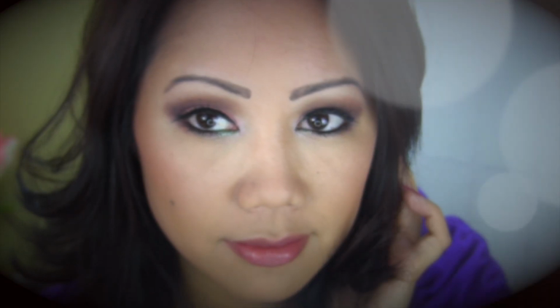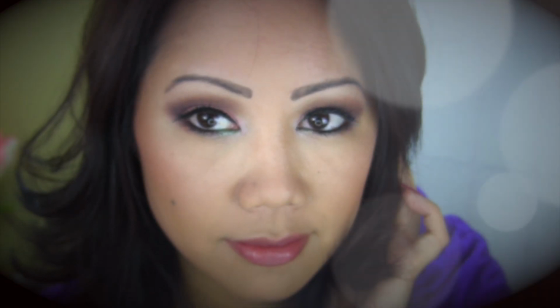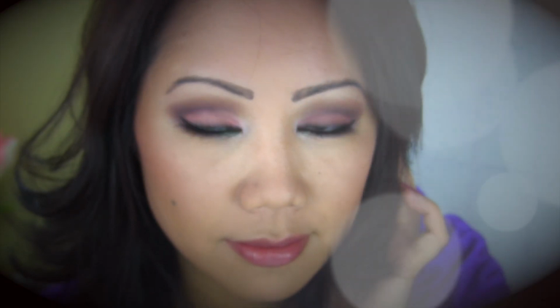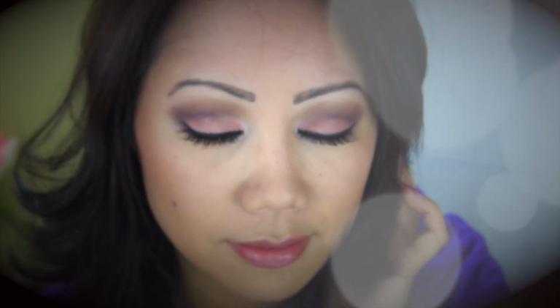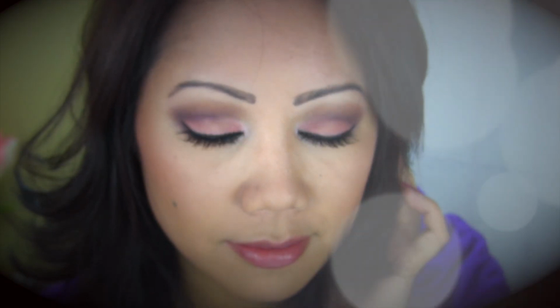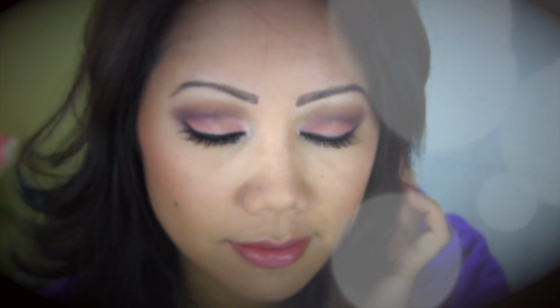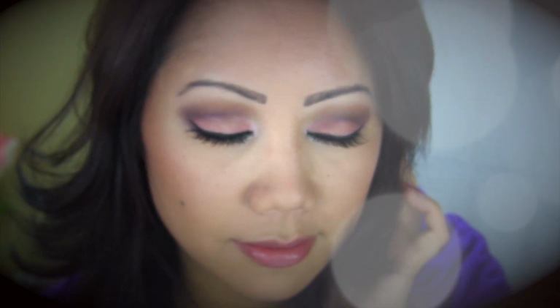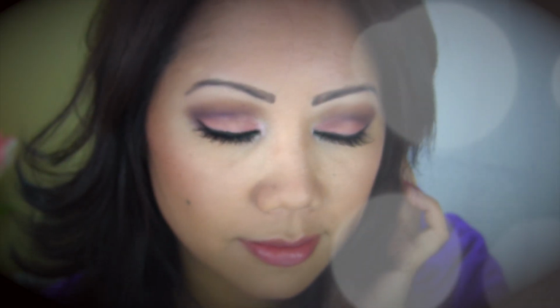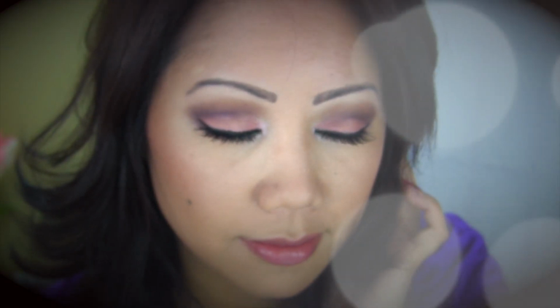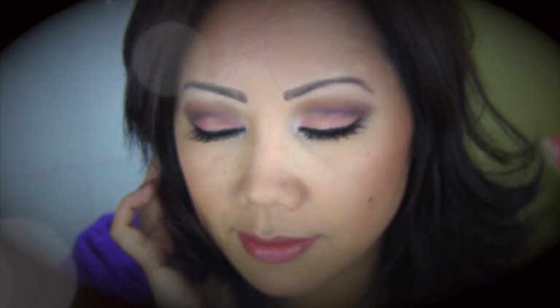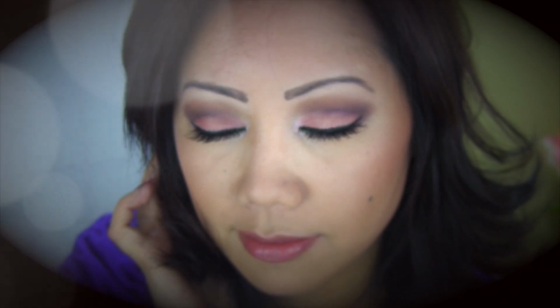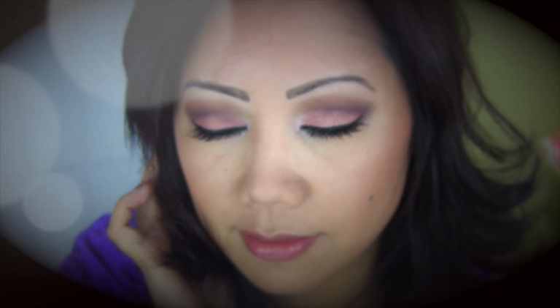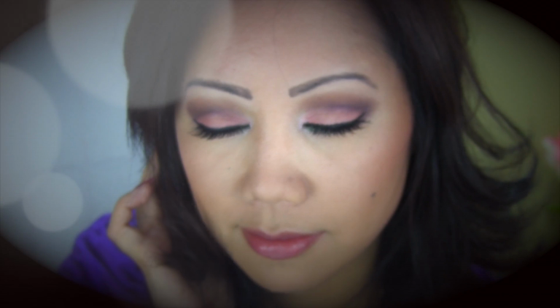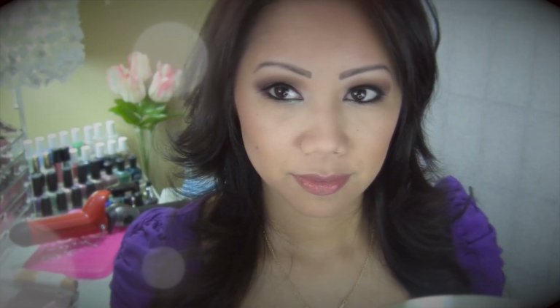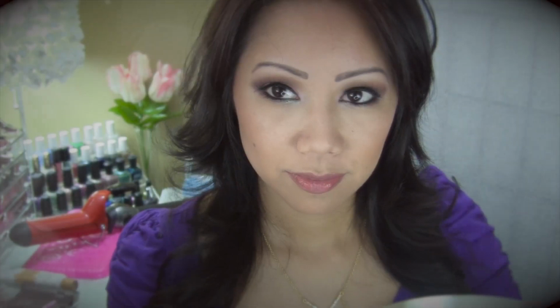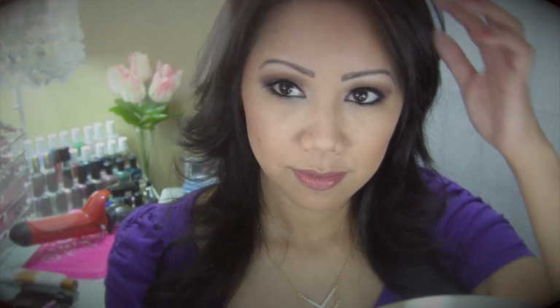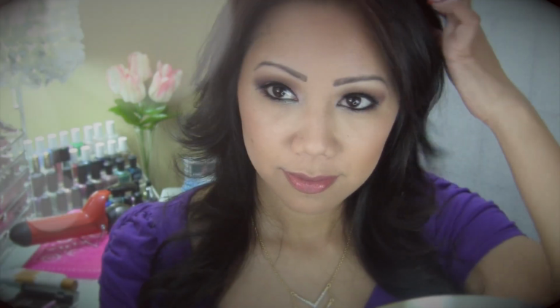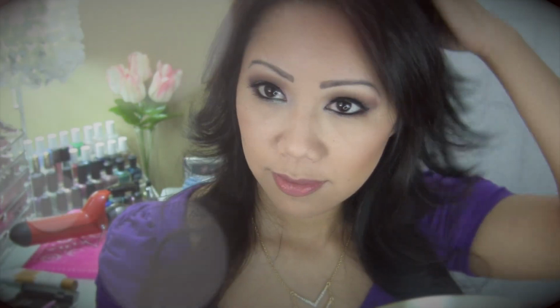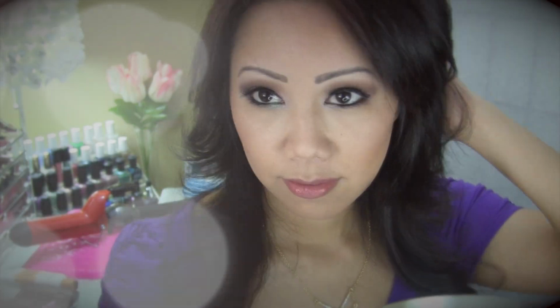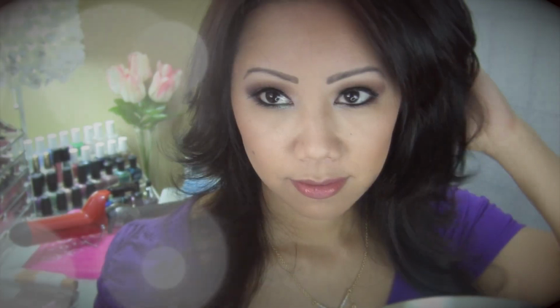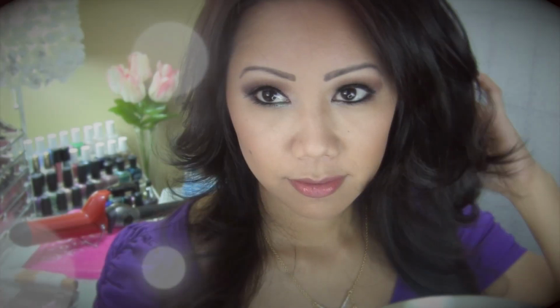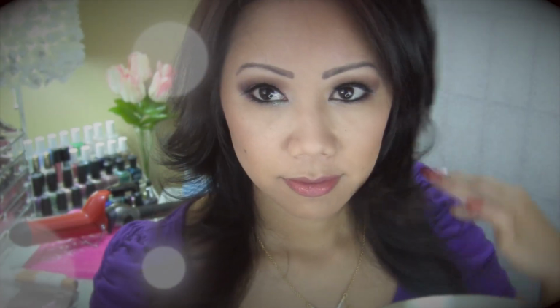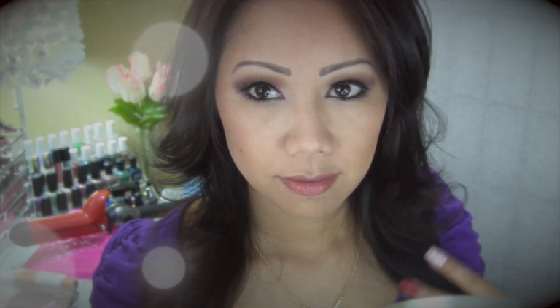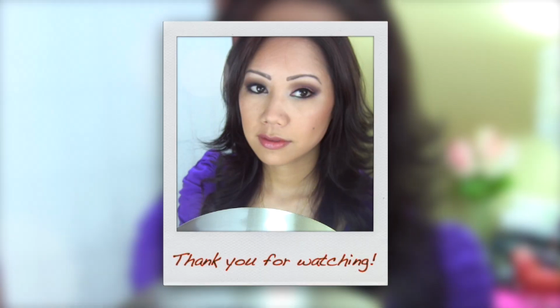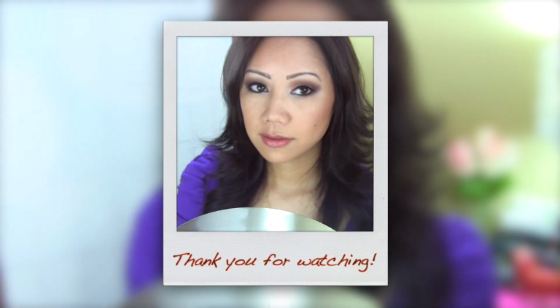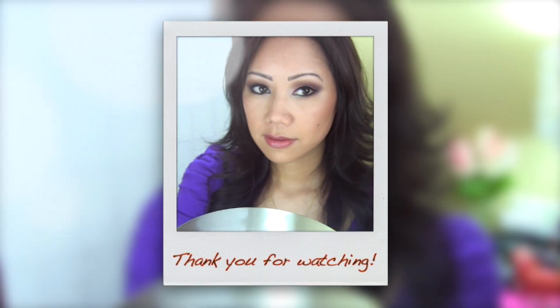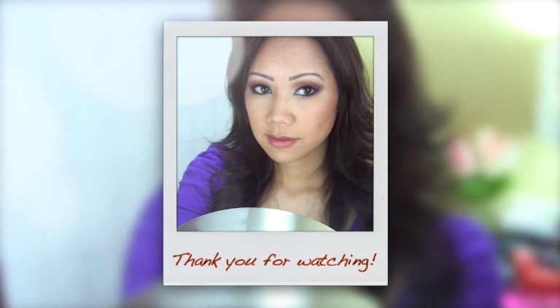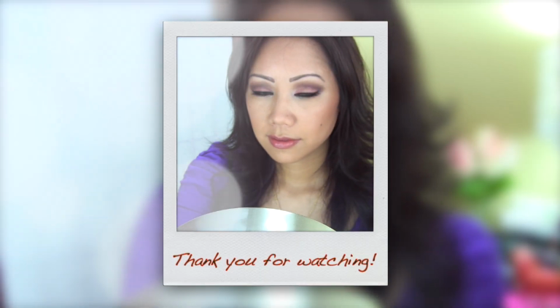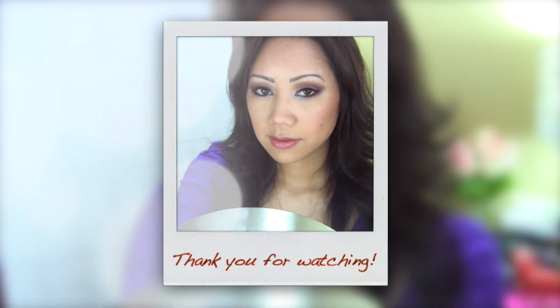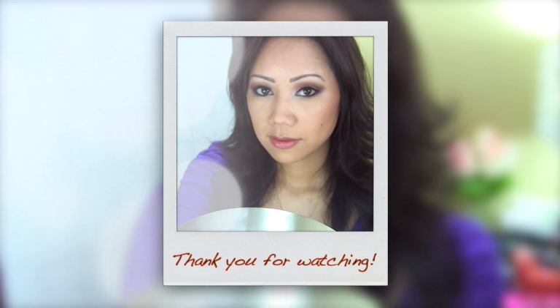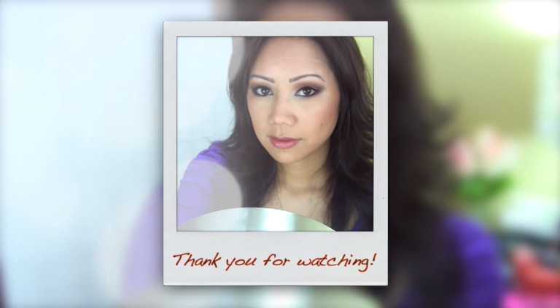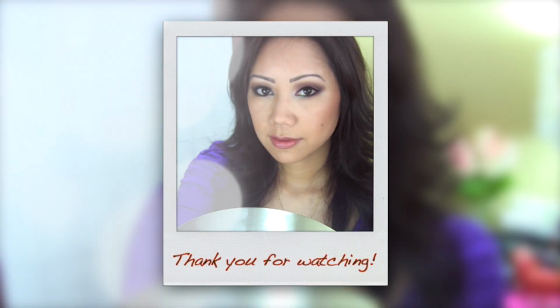I hope you enjoyed this tutorial, and please don't forget to check out my friend's Star Looks tutorials. Thank you so much for watching!